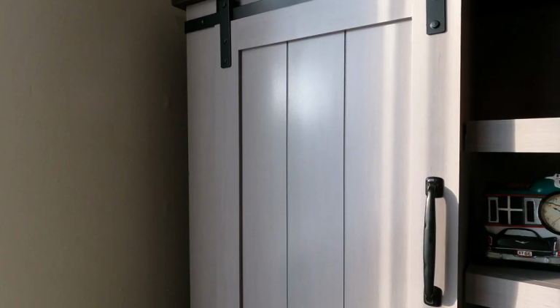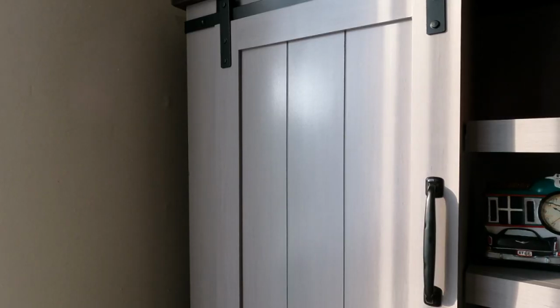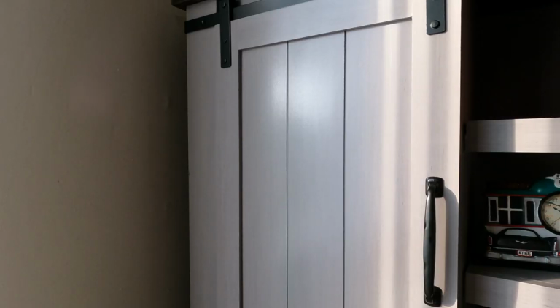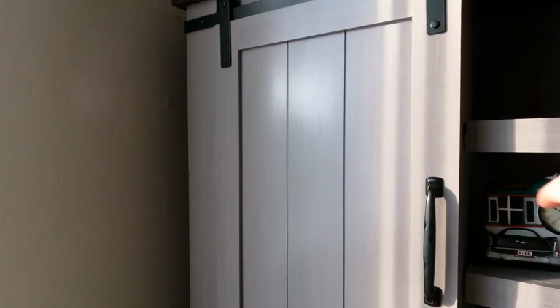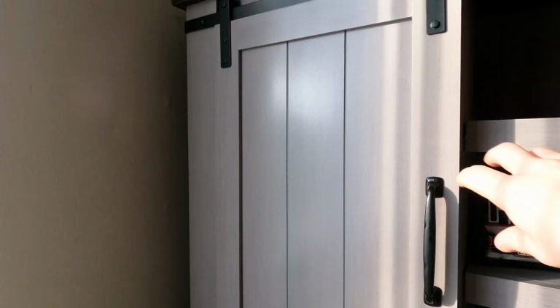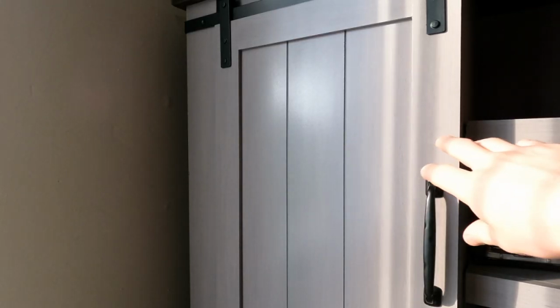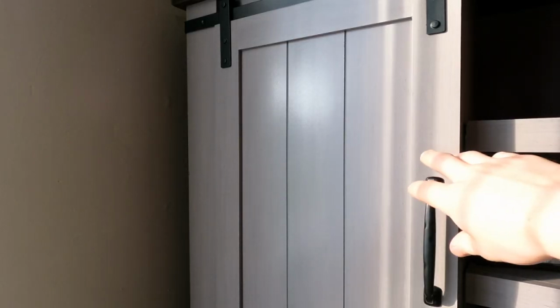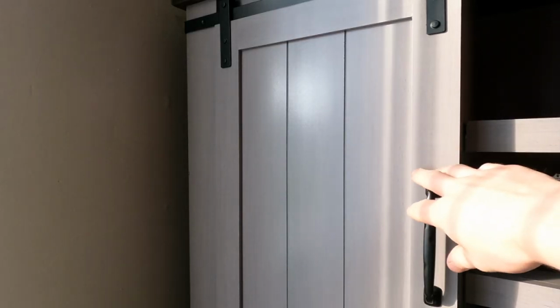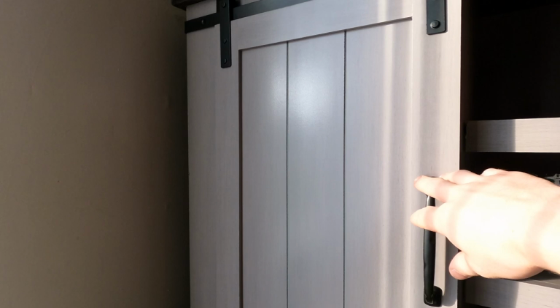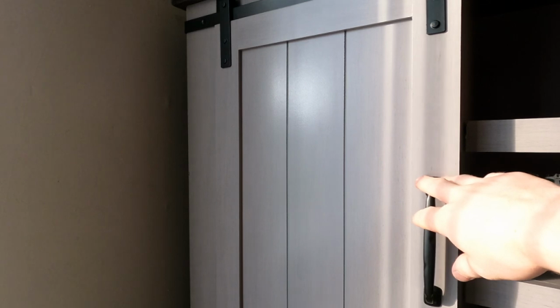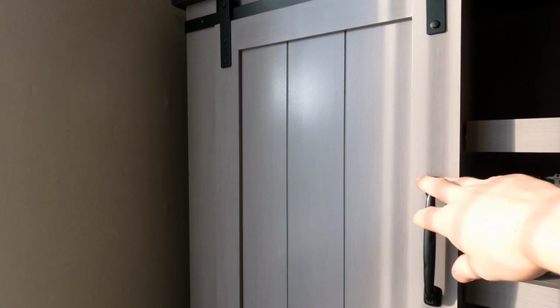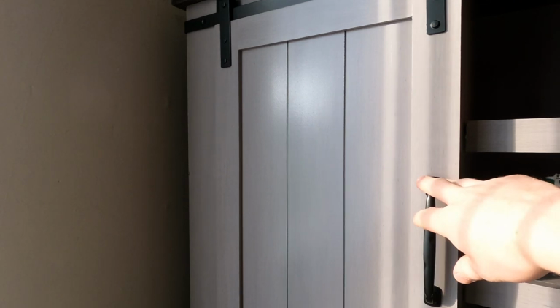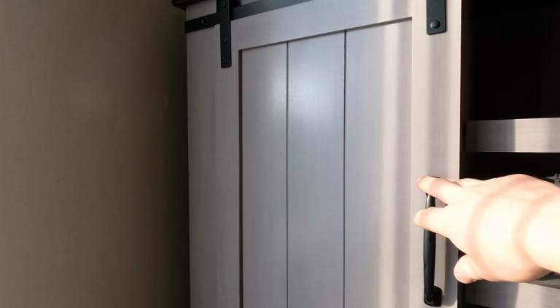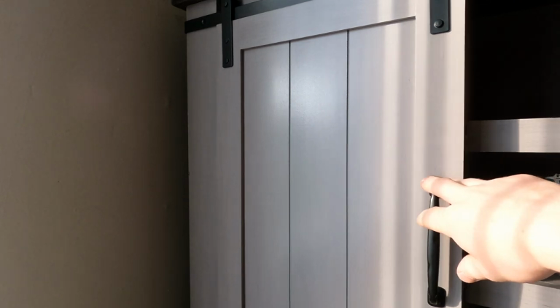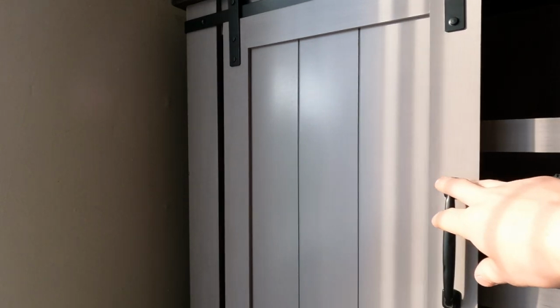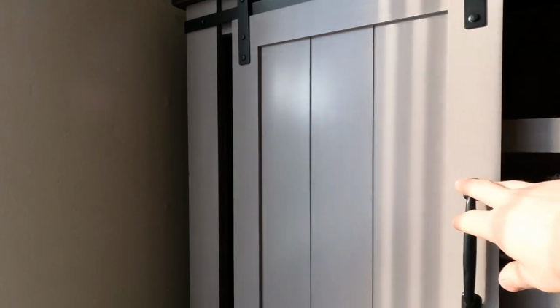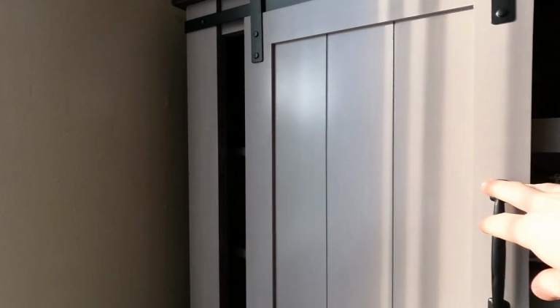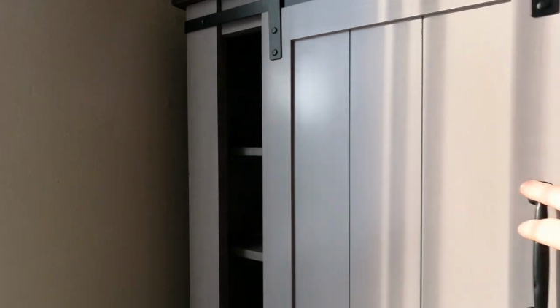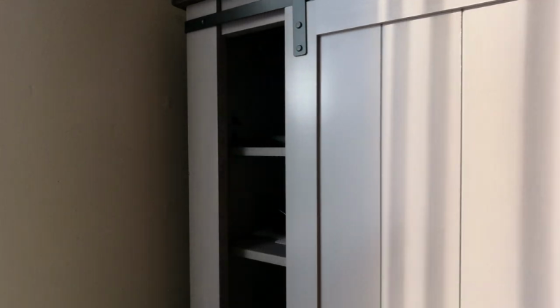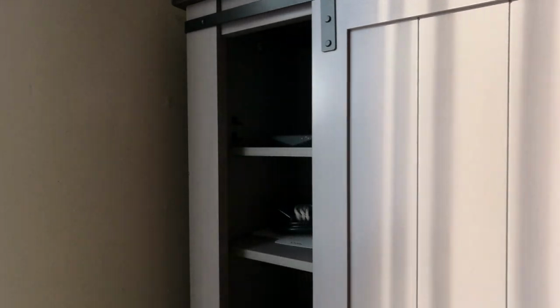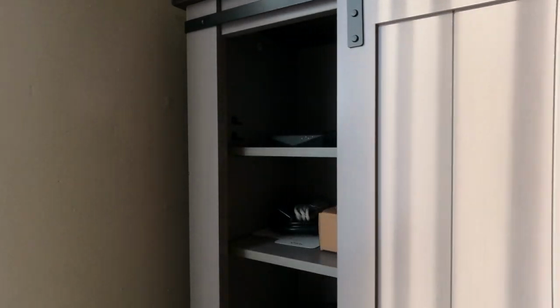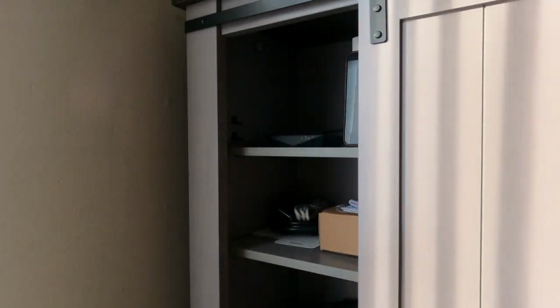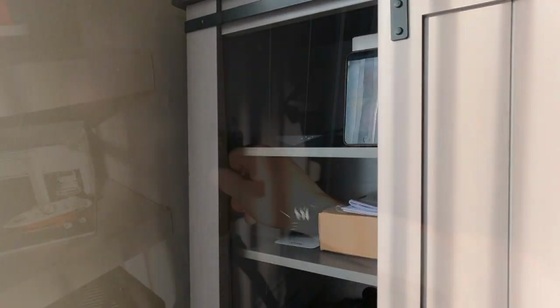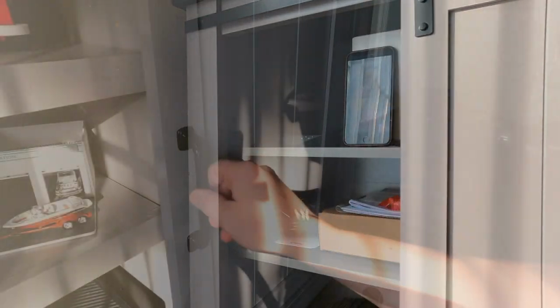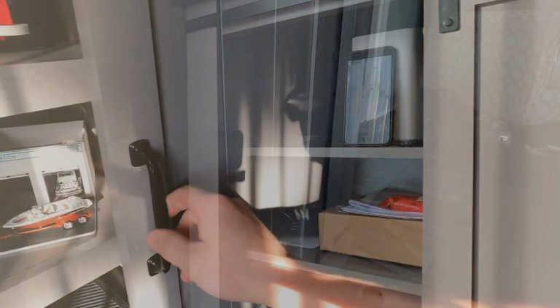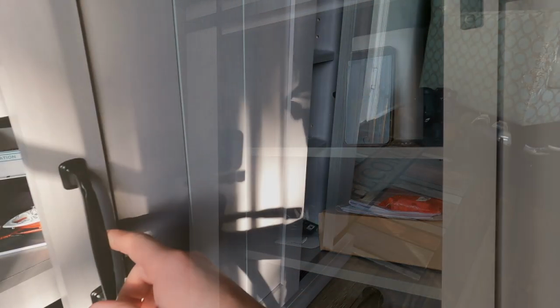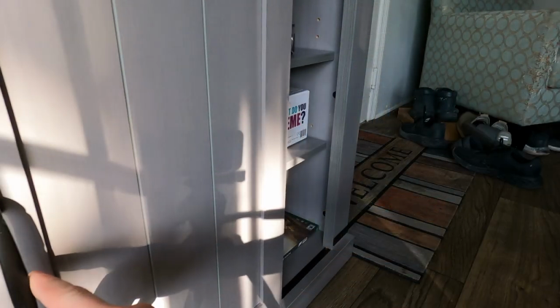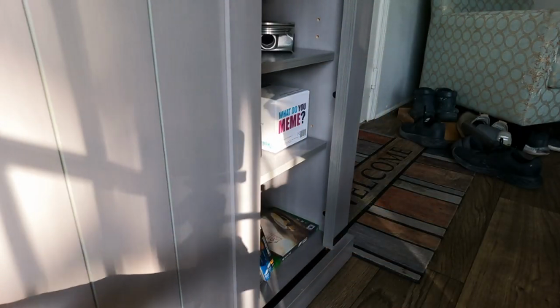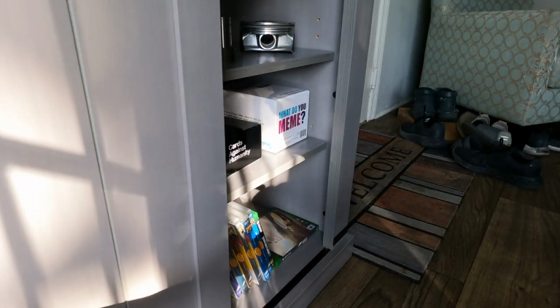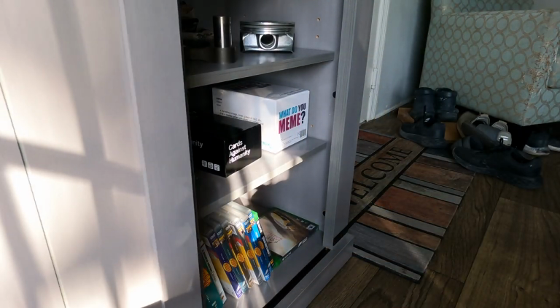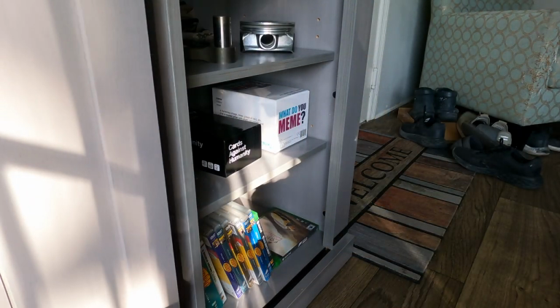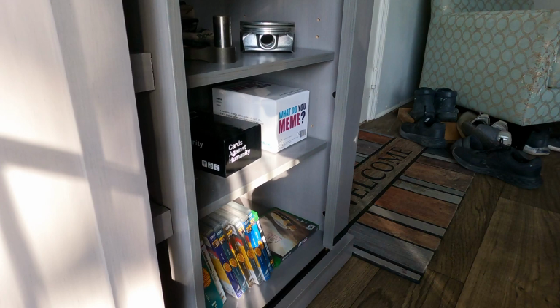When you open up either side of the doors you are greeted with three adjustable shelves on each side.